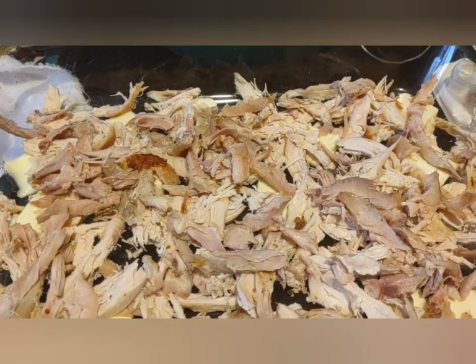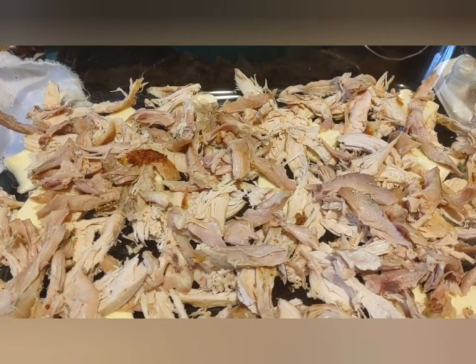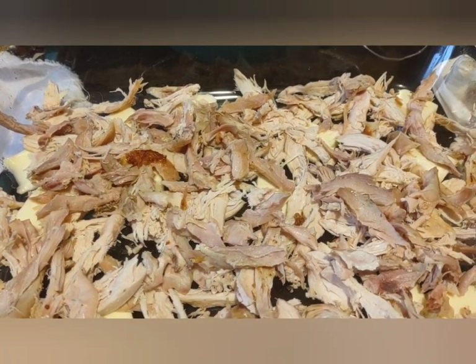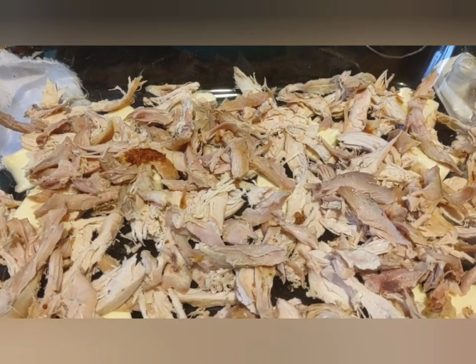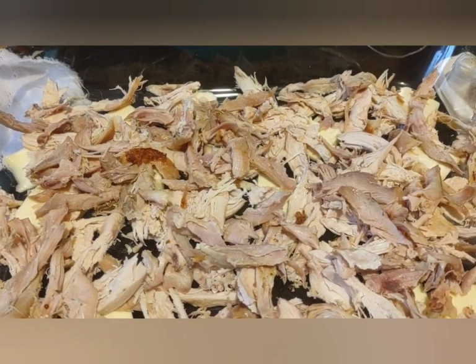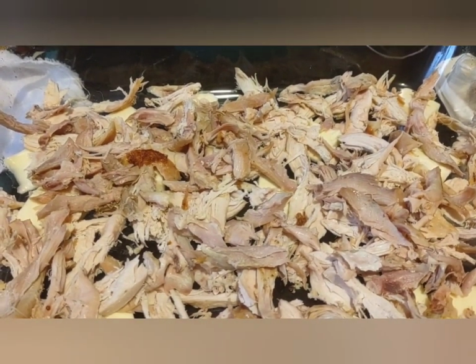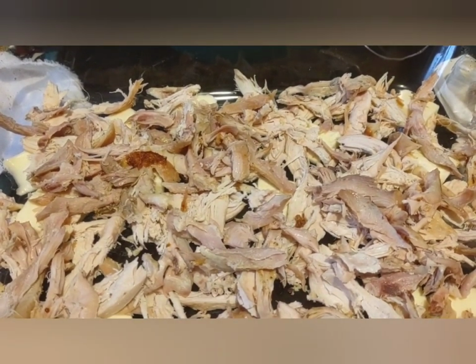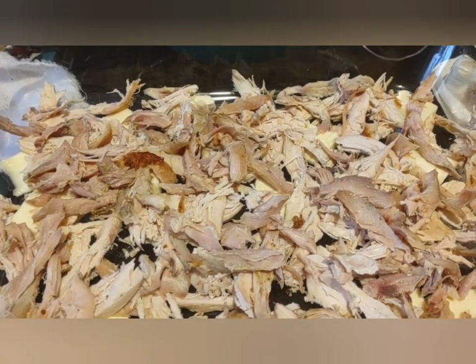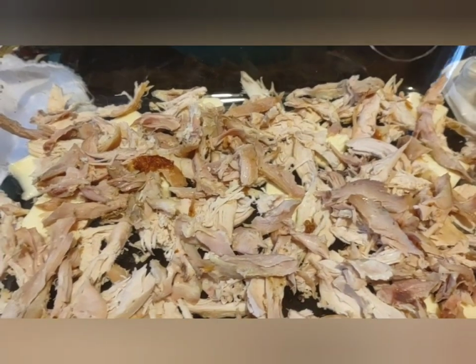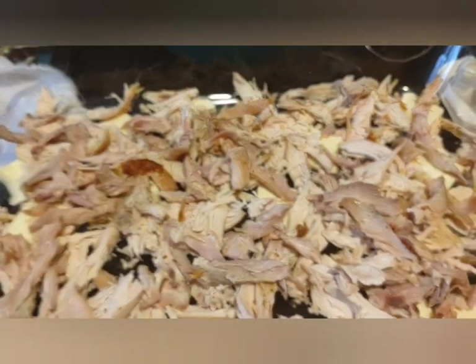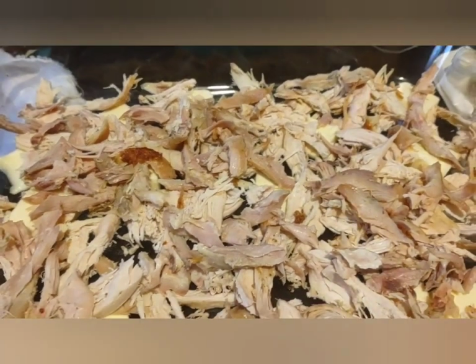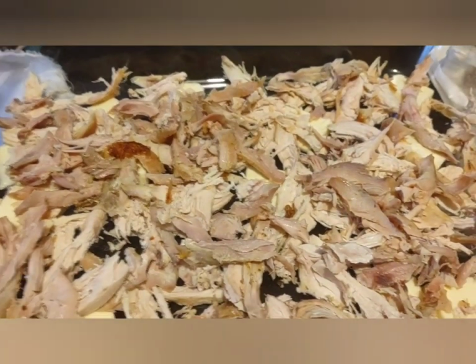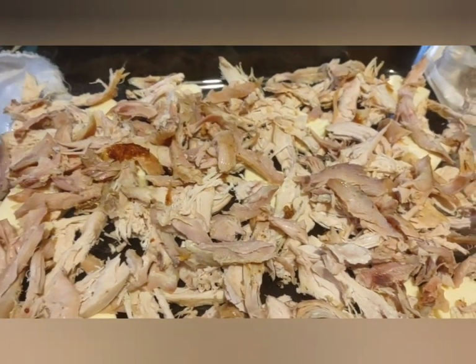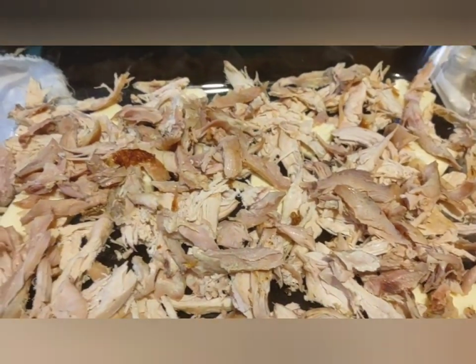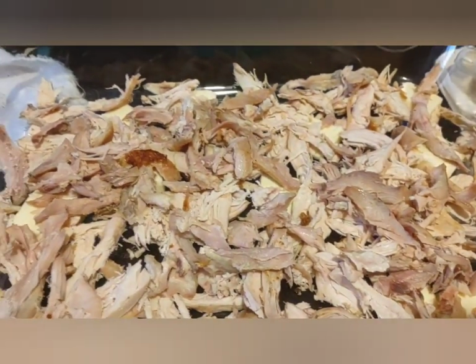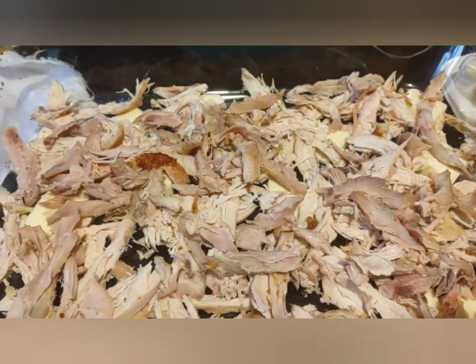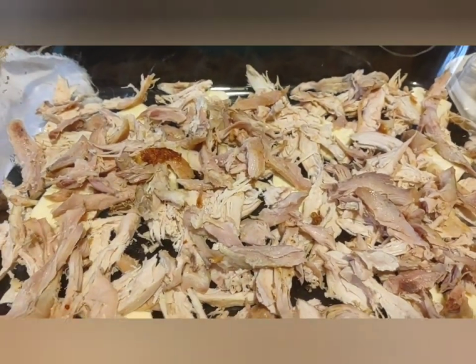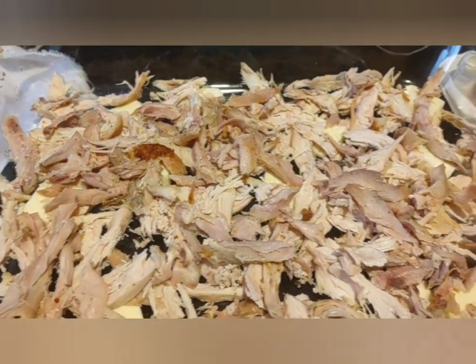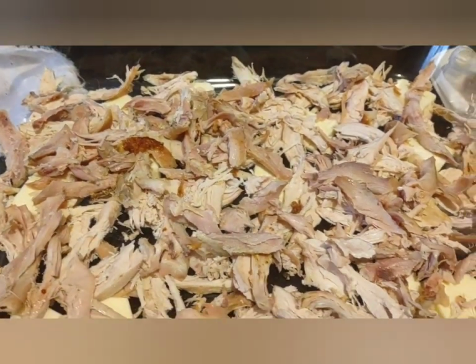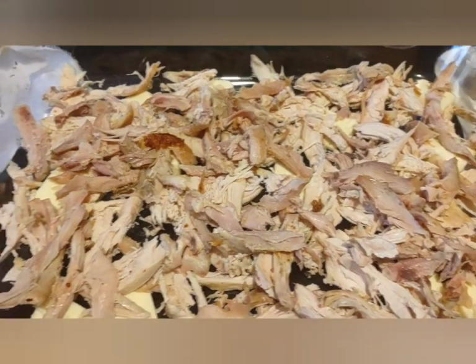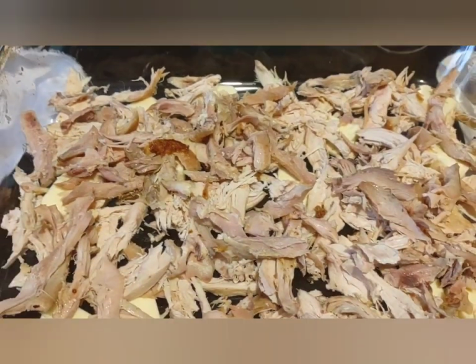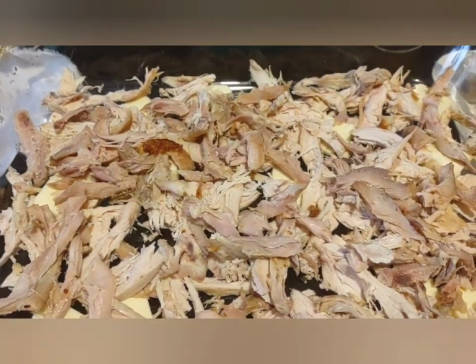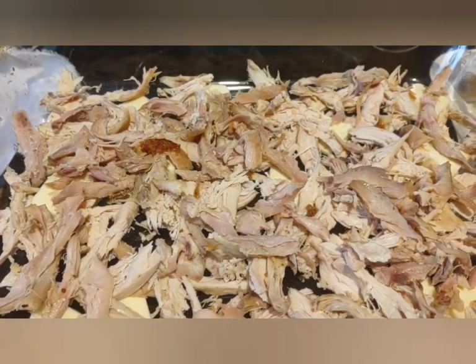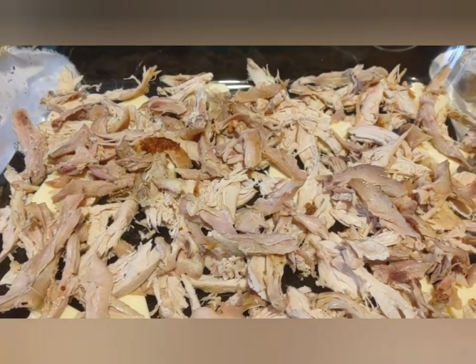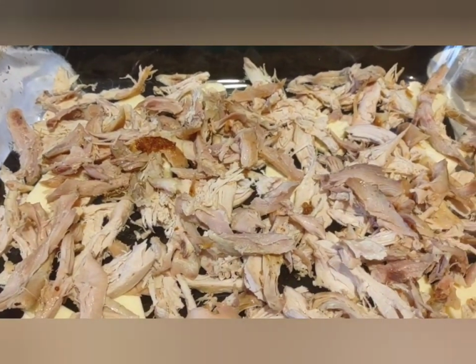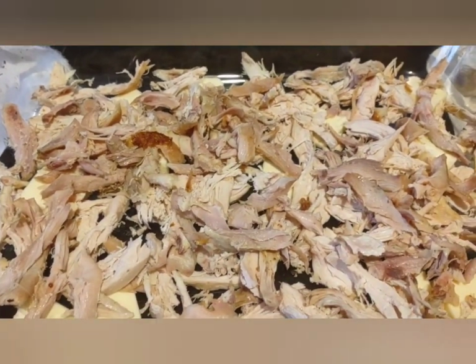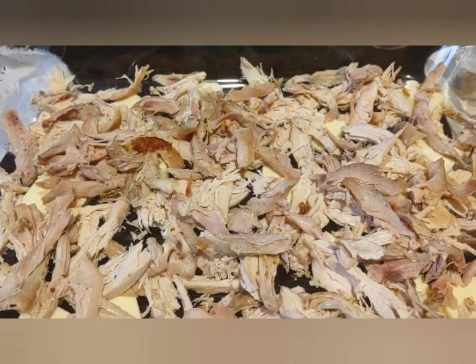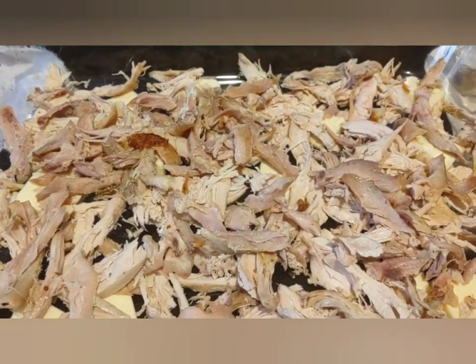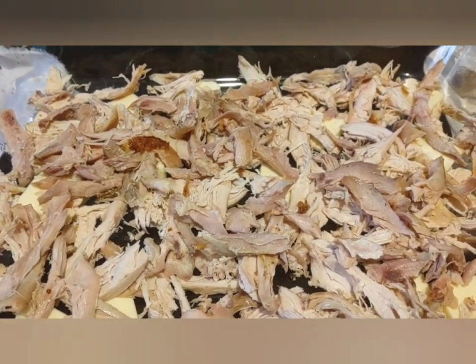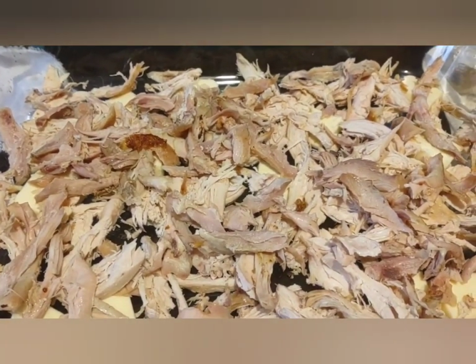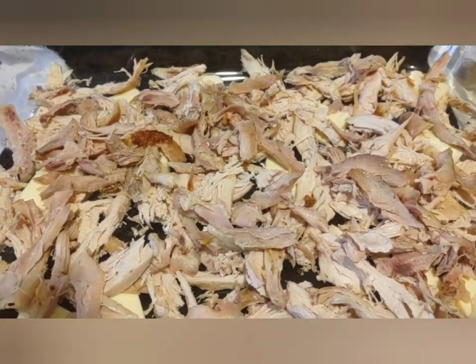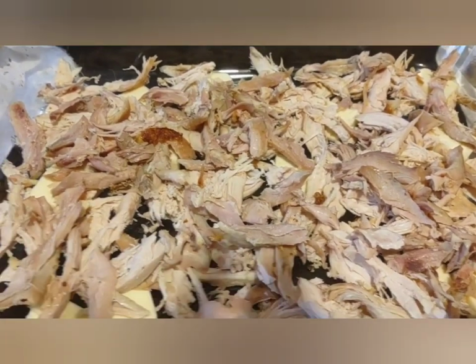I'm going to put in some vegetables — I cut up some potatoes and carrots, and I'm going to put in a can of peas.